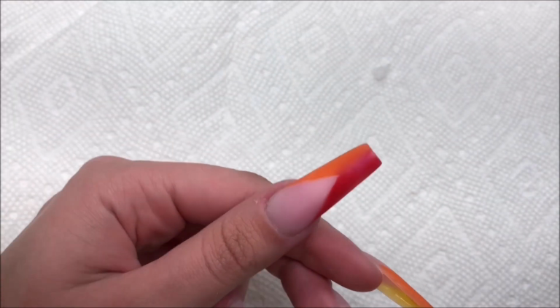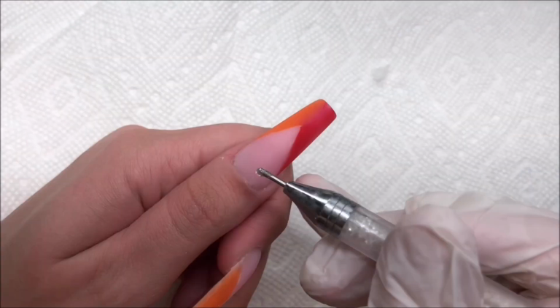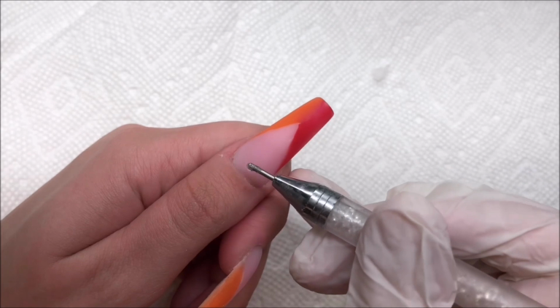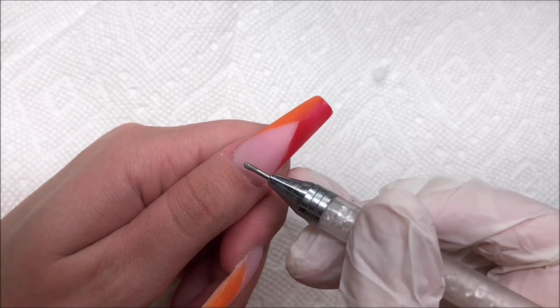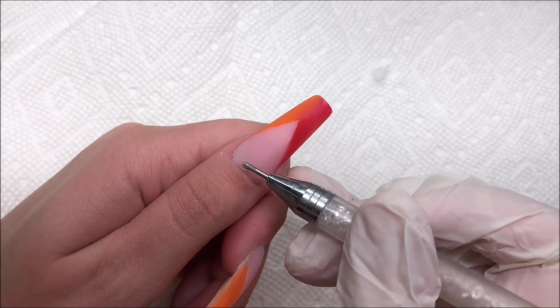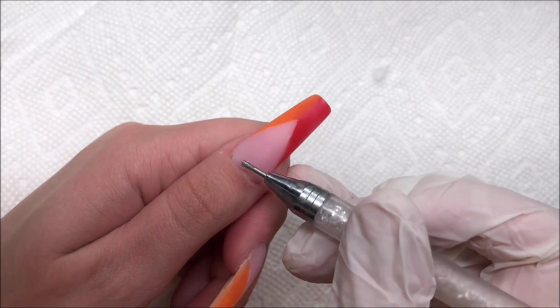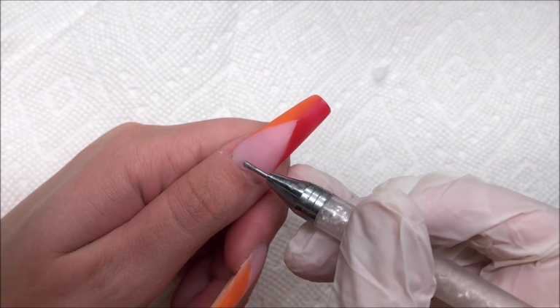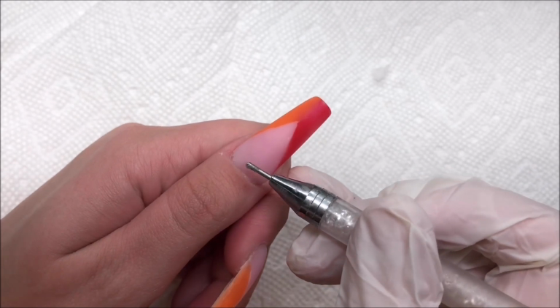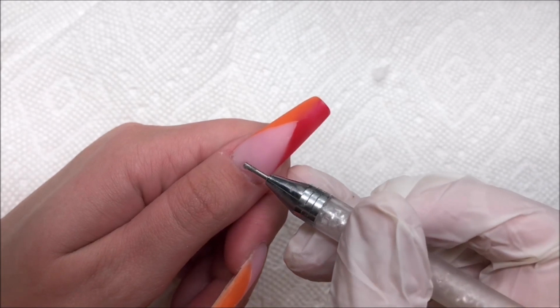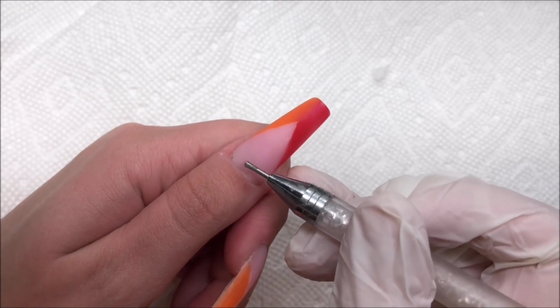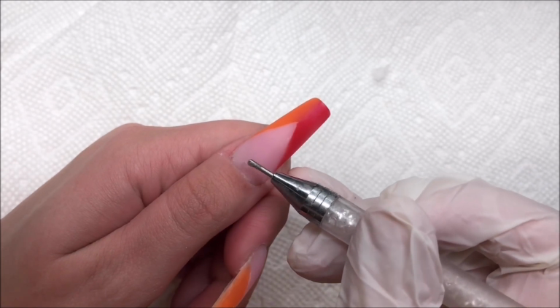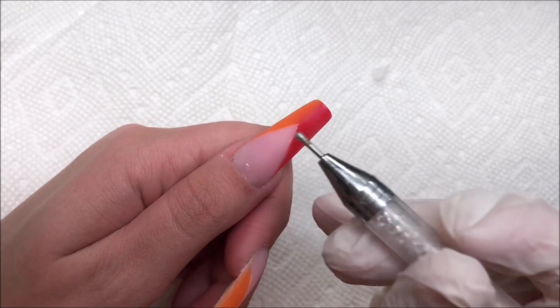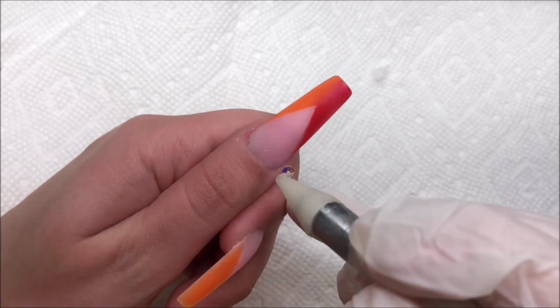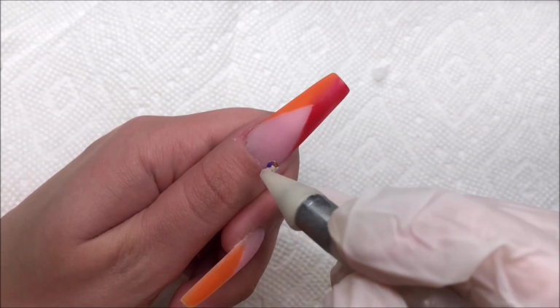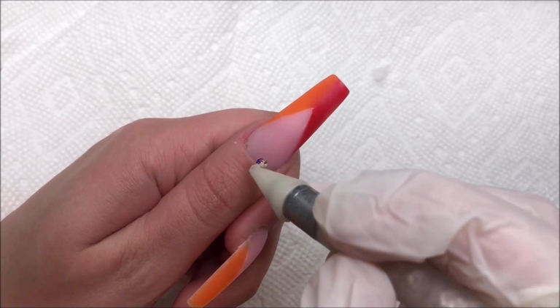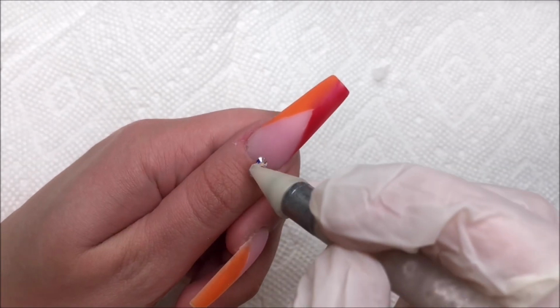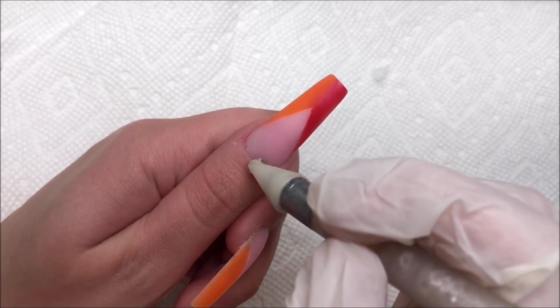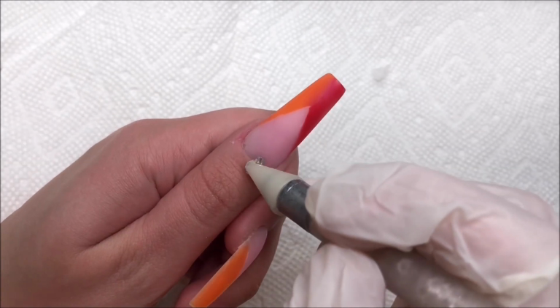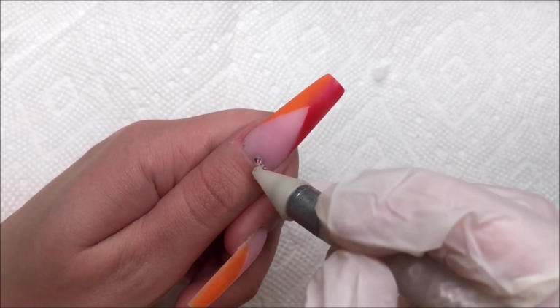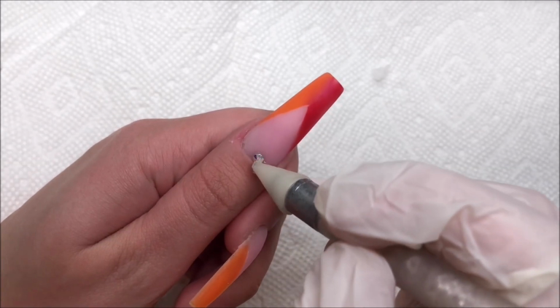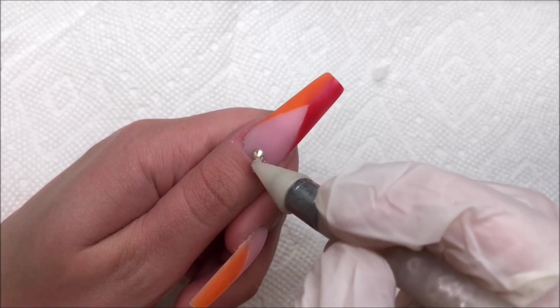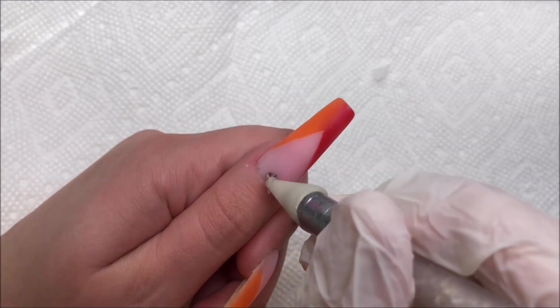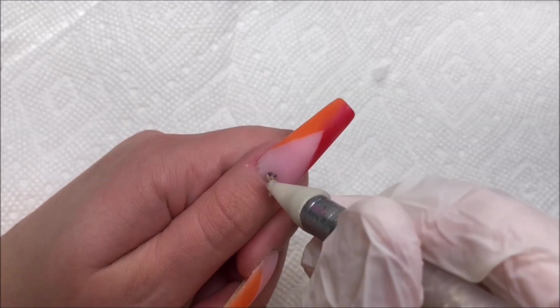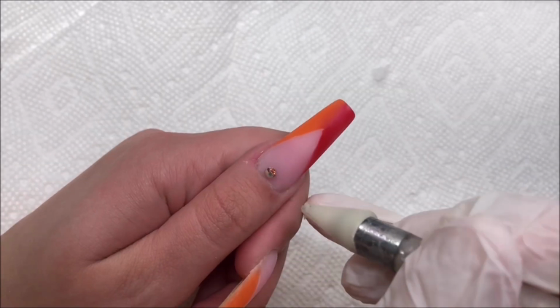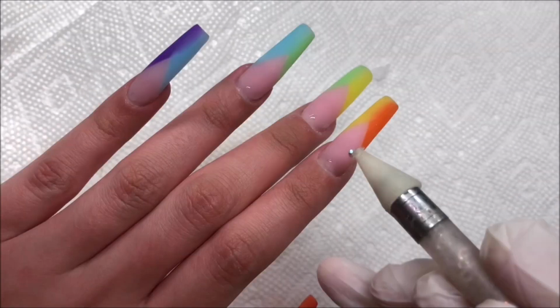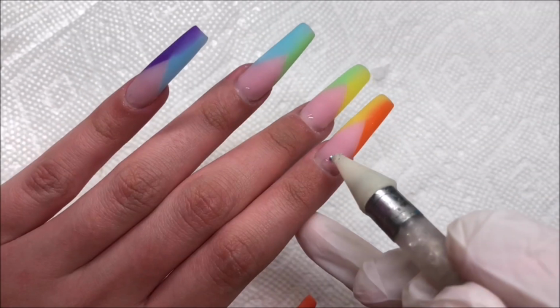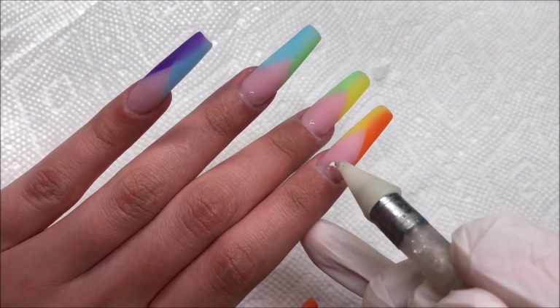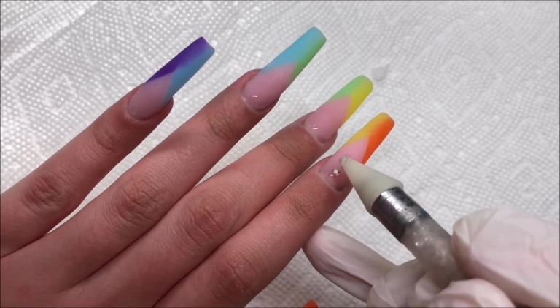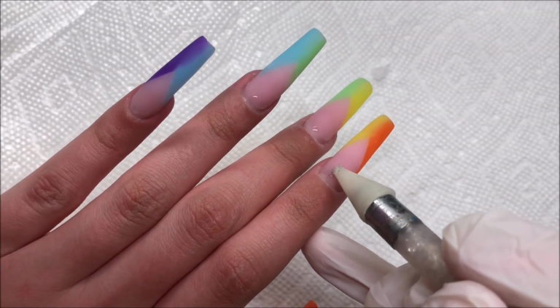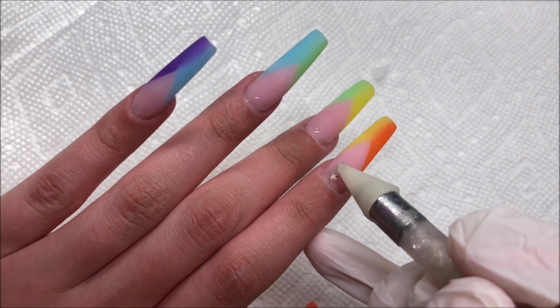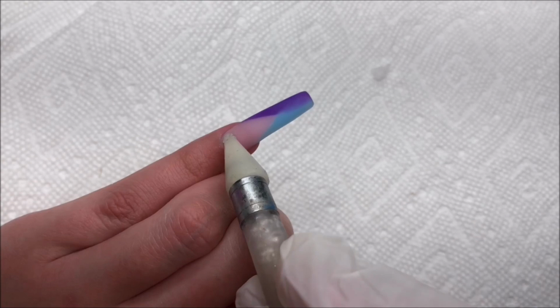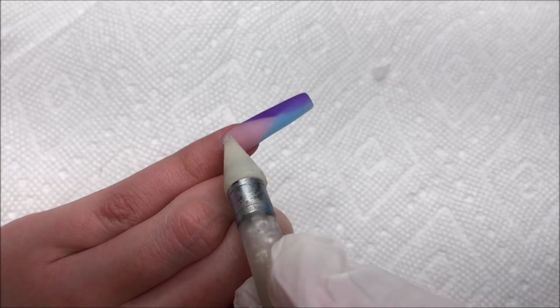Here I added a small dollop of bling gel just to the cuticle area so that I could apply a single rhinestone.